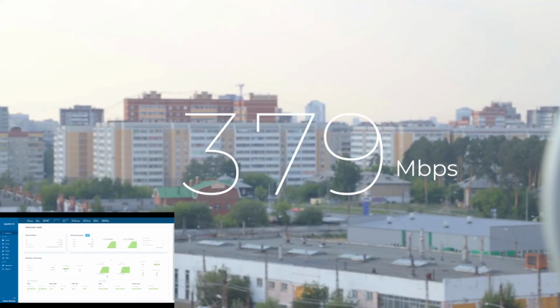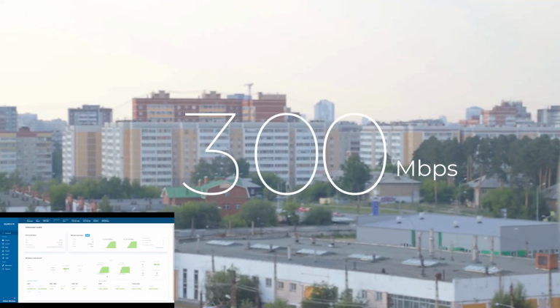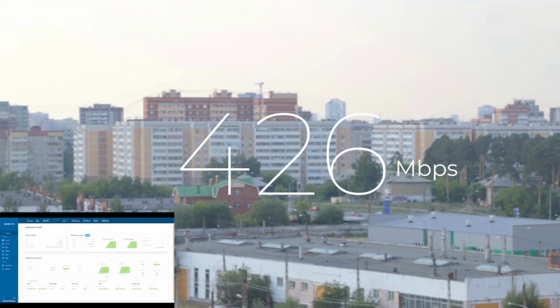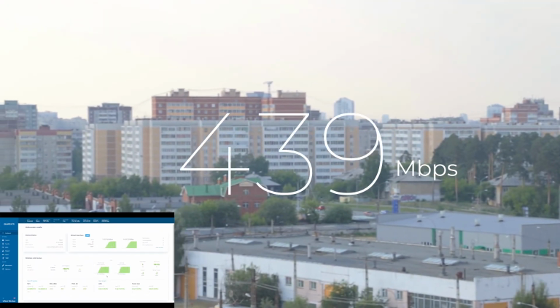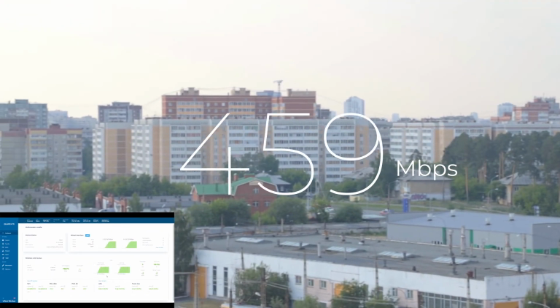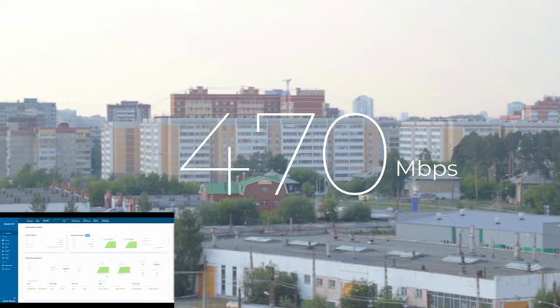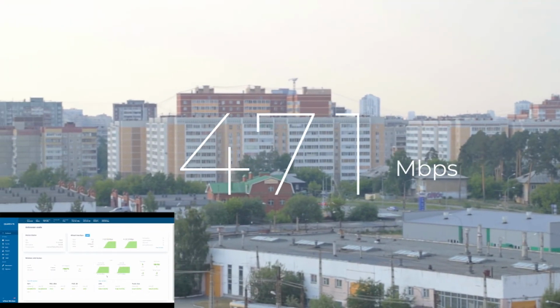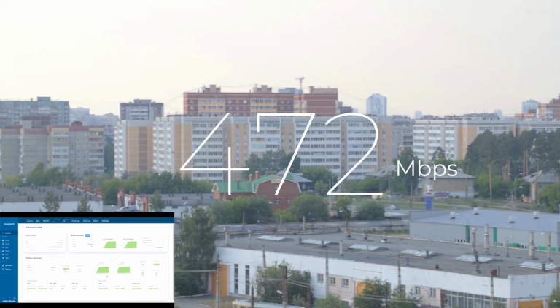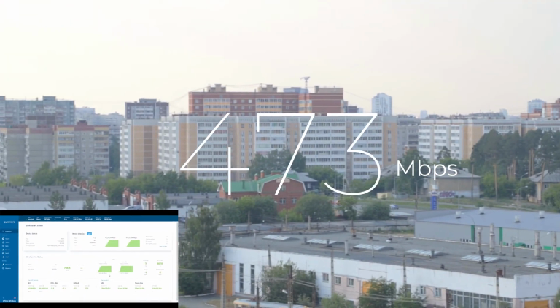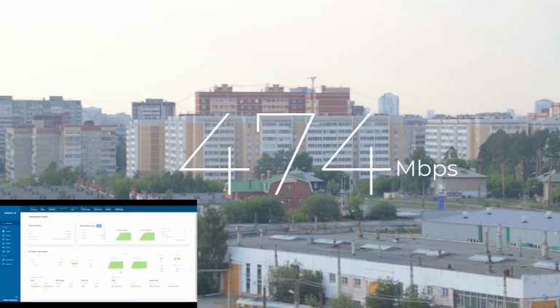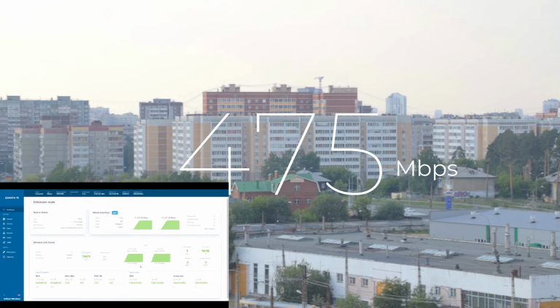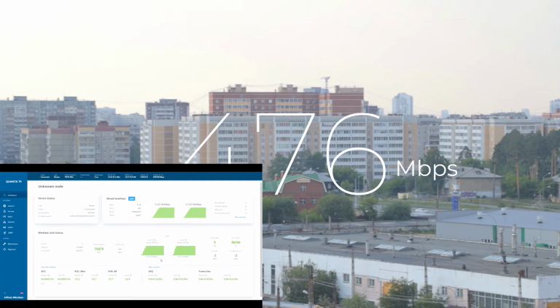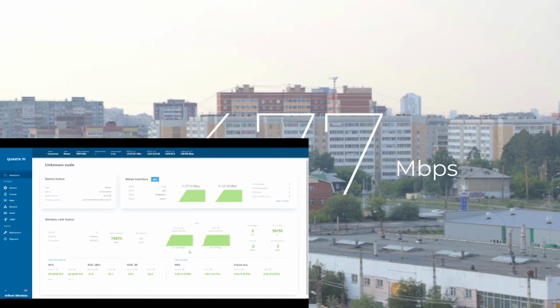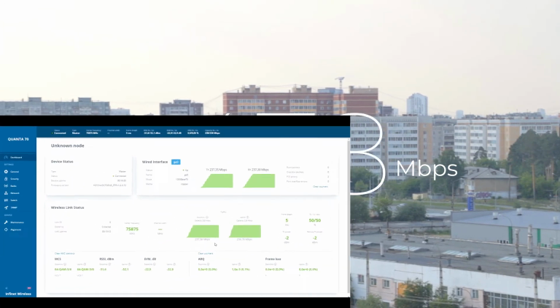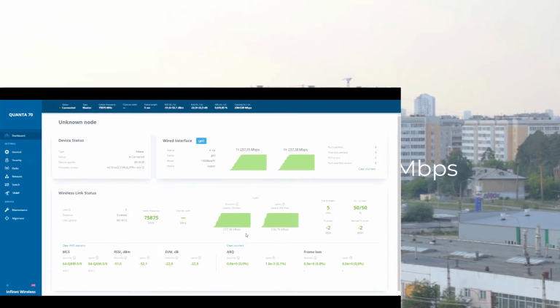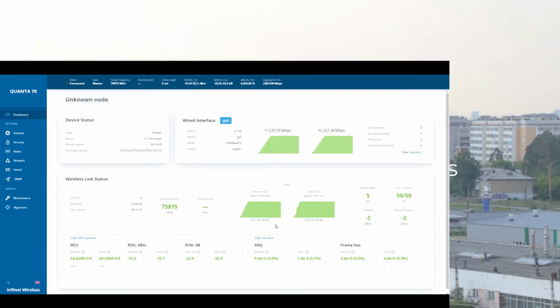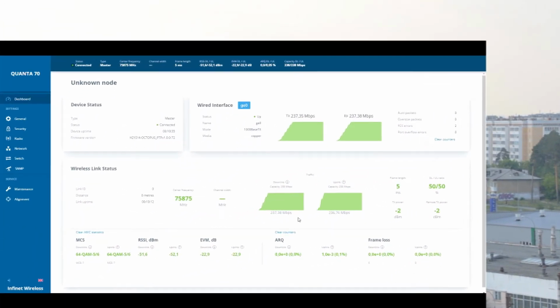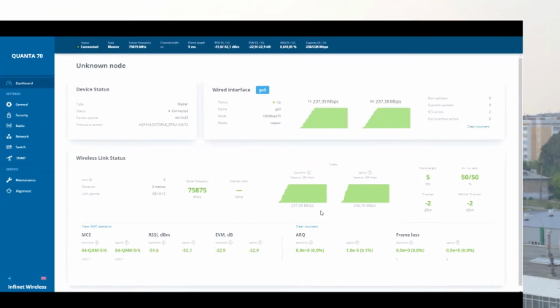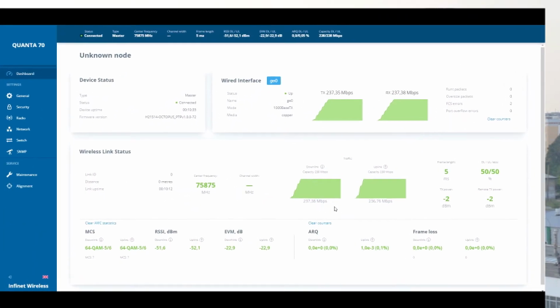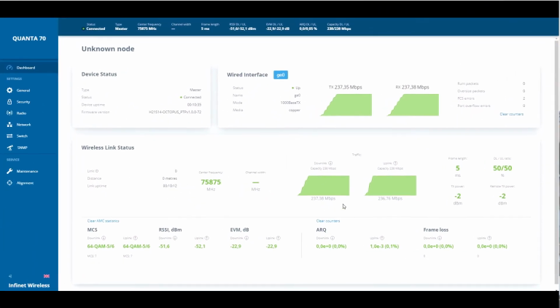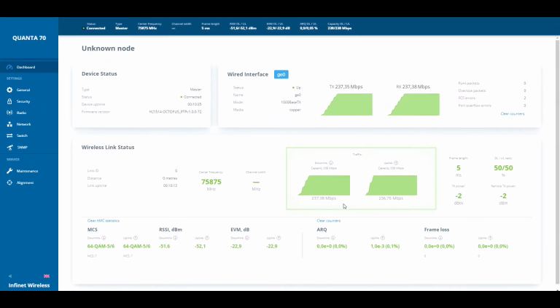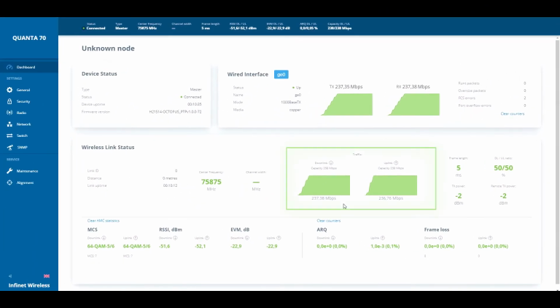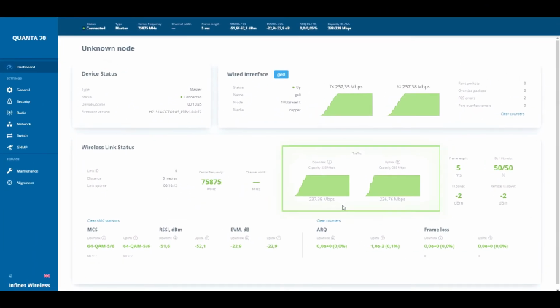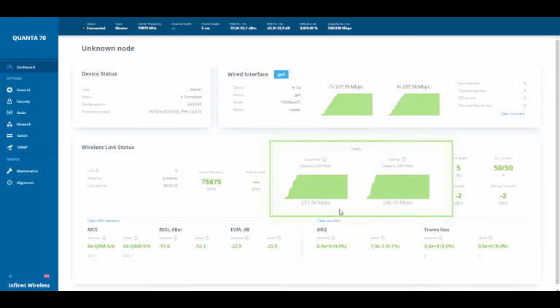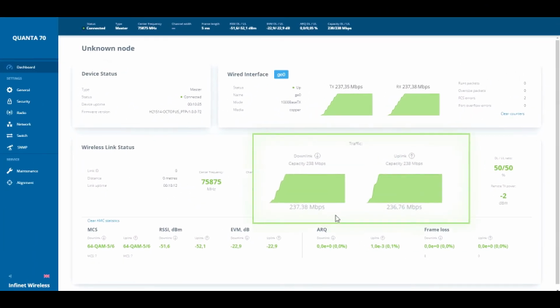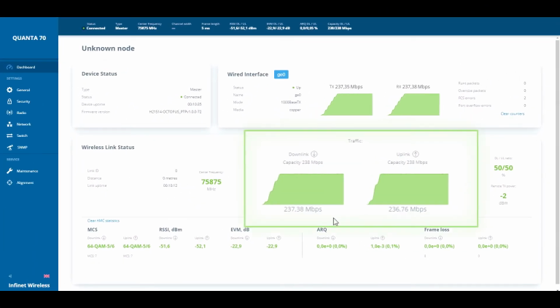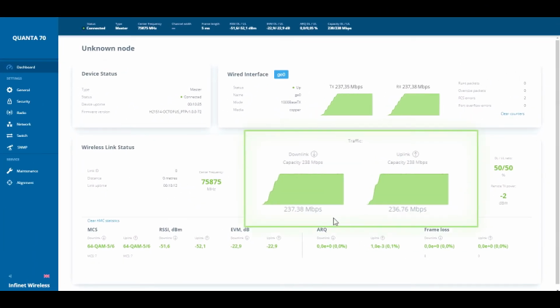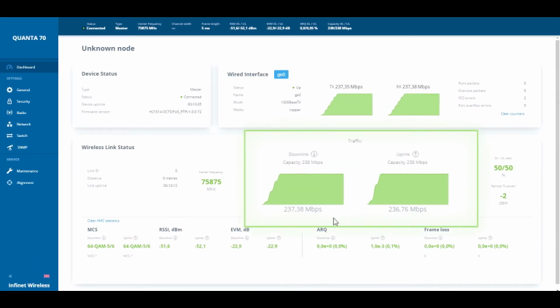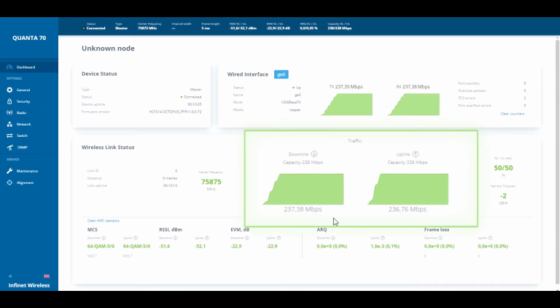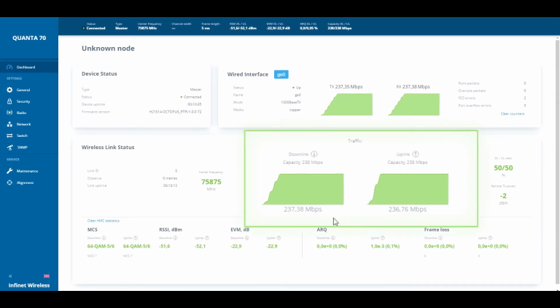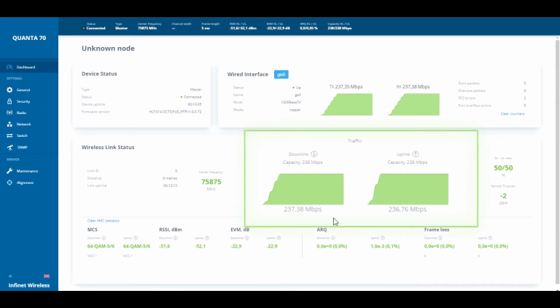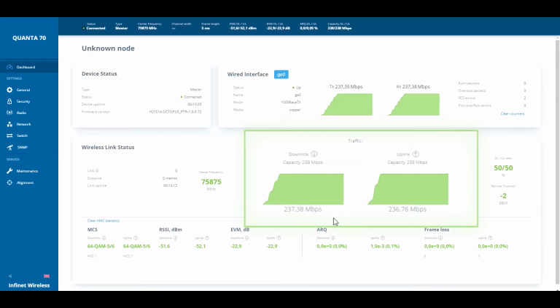As we can see, the total bandwidth of our link is over 470 megabits per second.